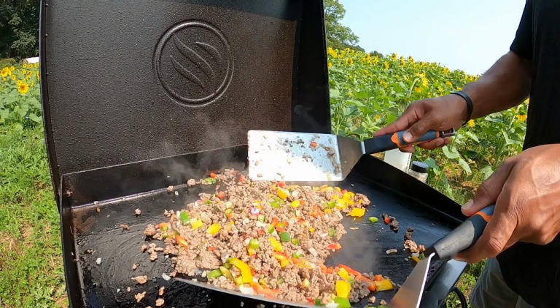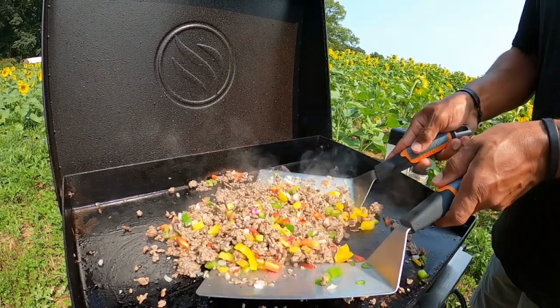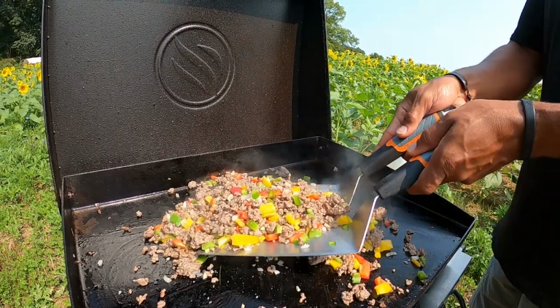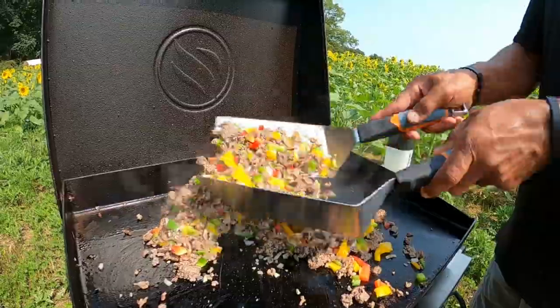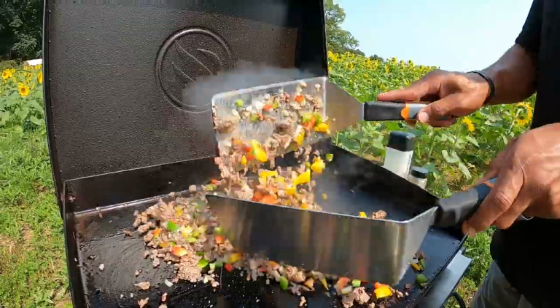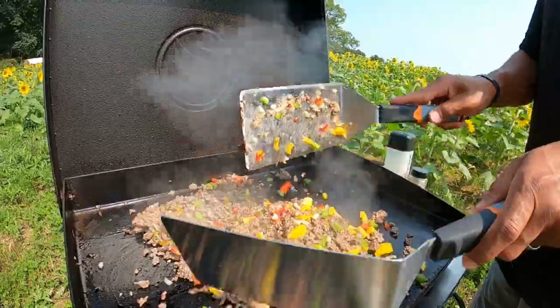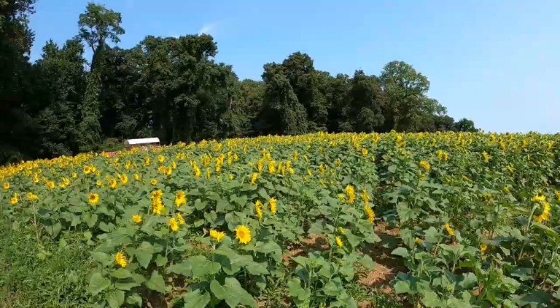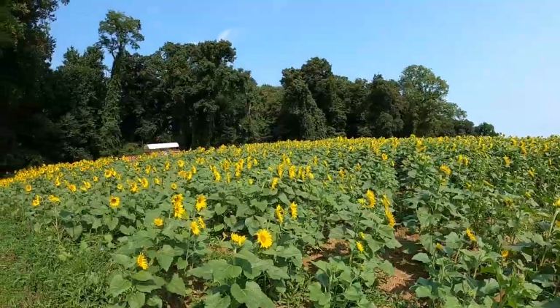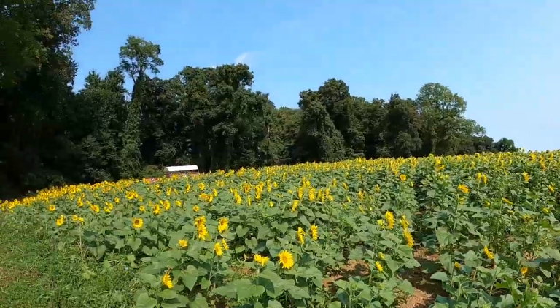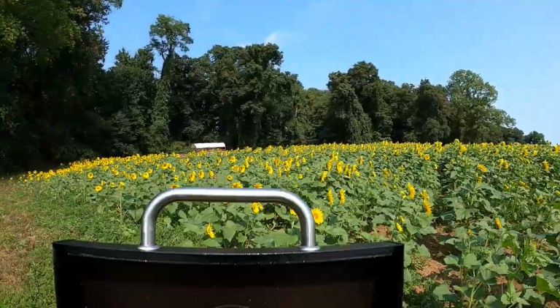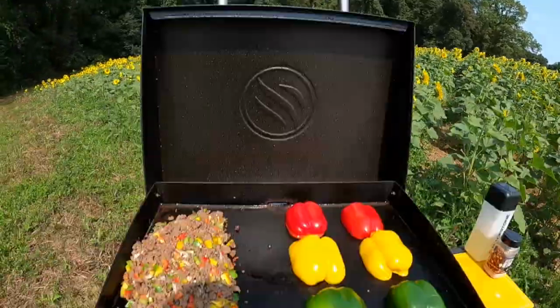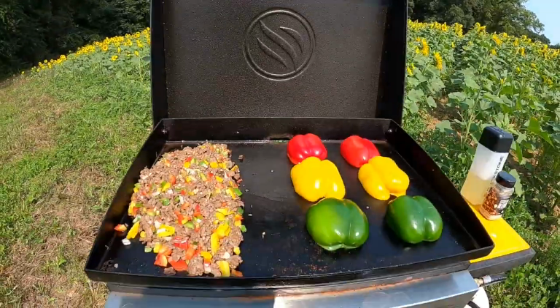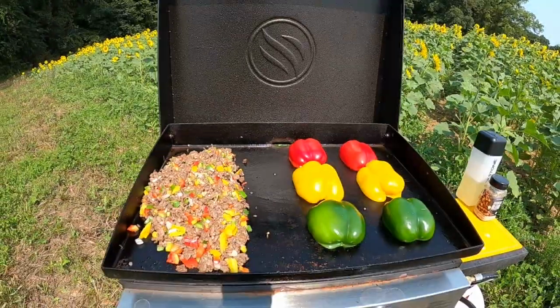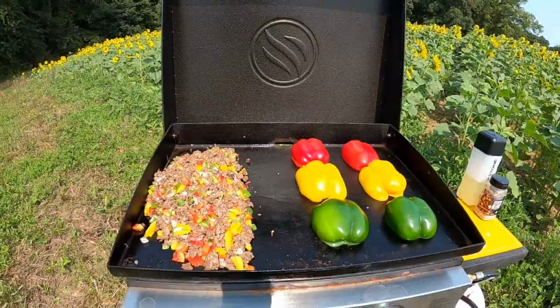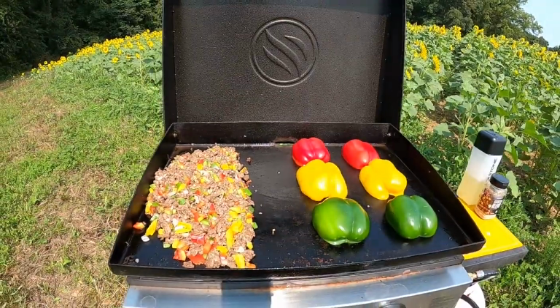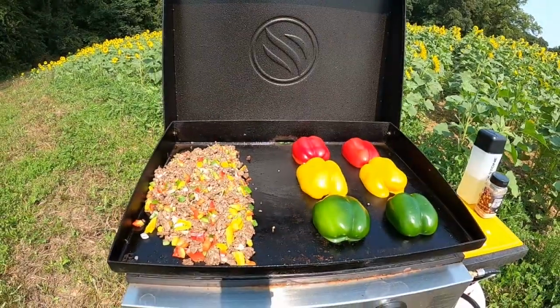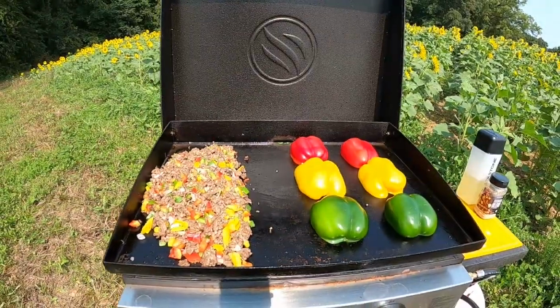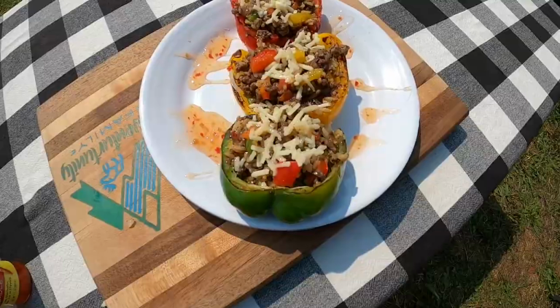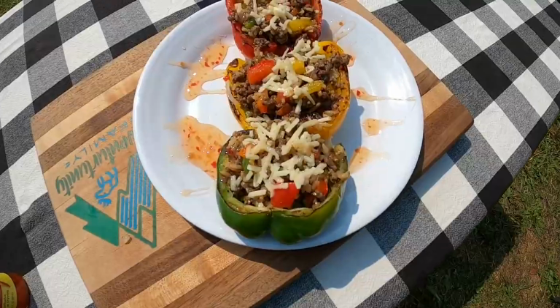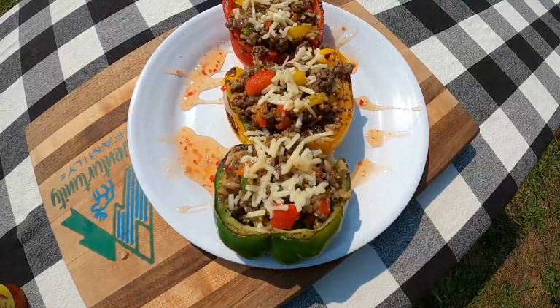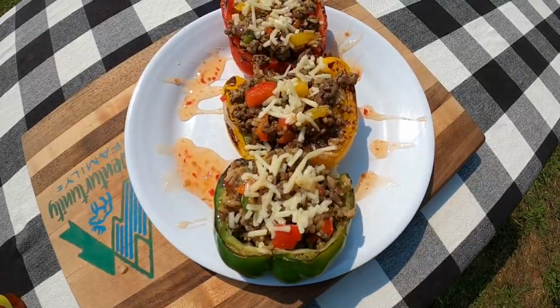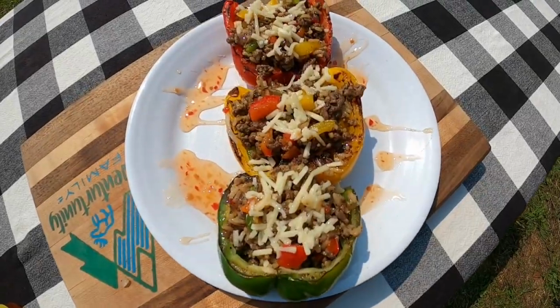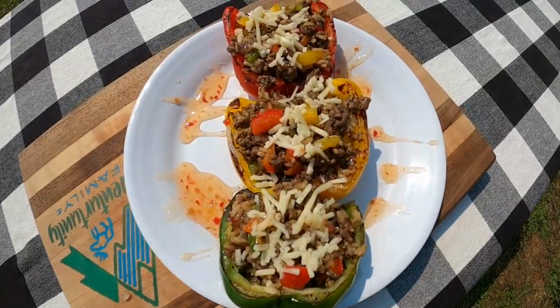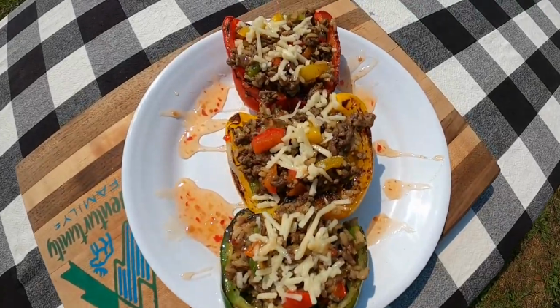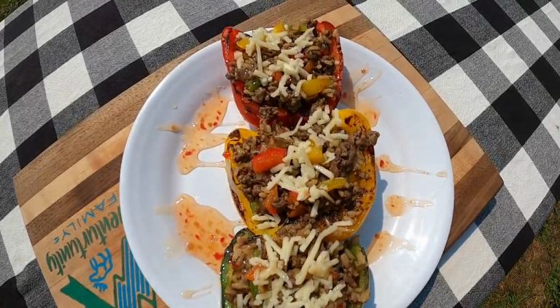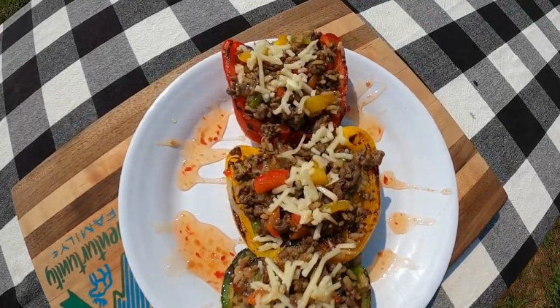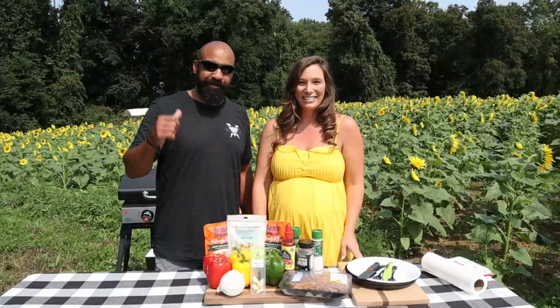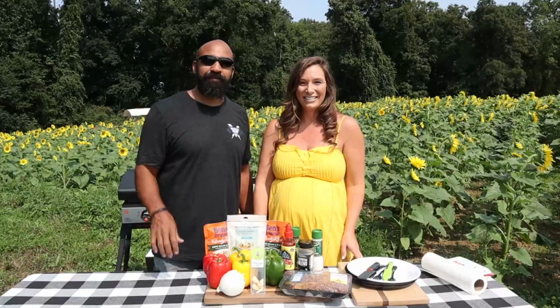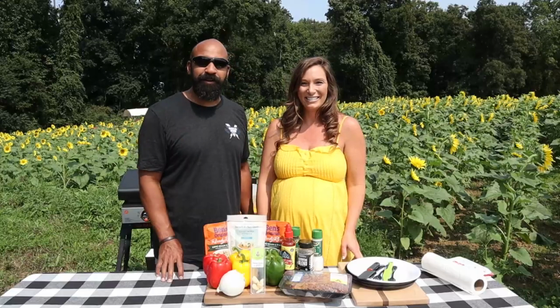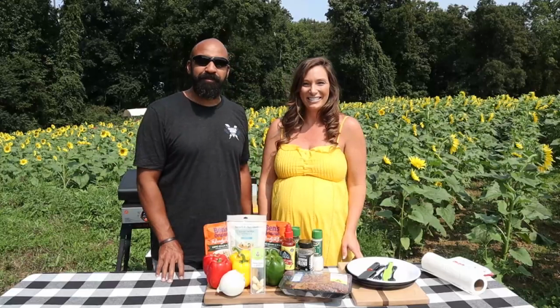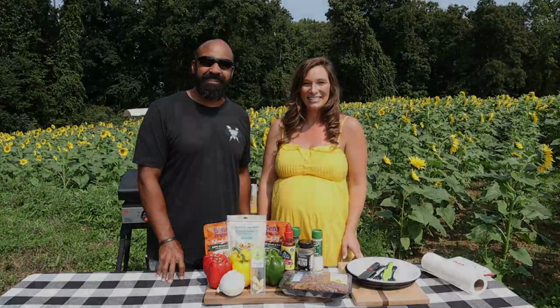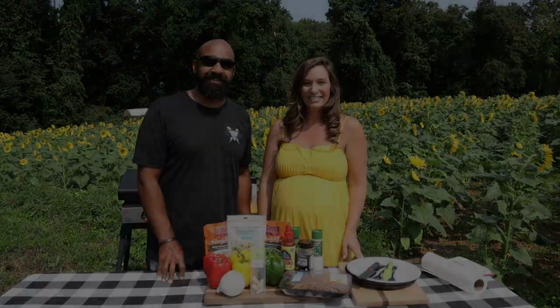So today we're out here enjoying the fields and we are going to make stoplight stuffed peppers. Let's go fire up the Blackstone.